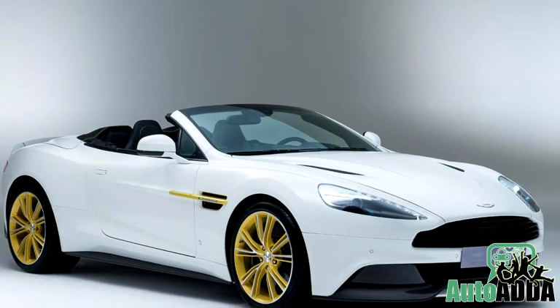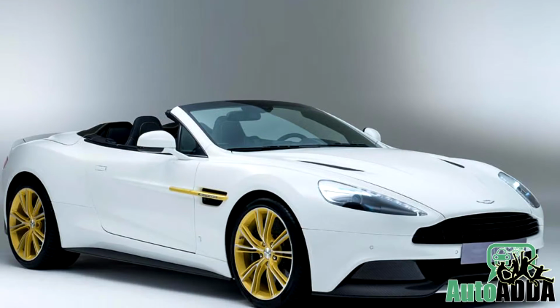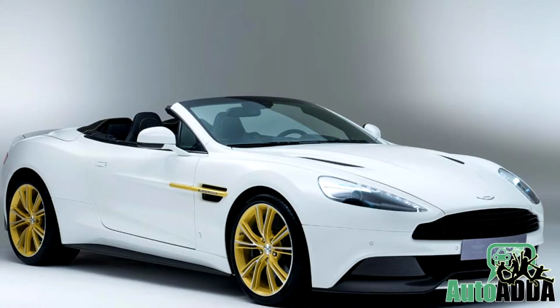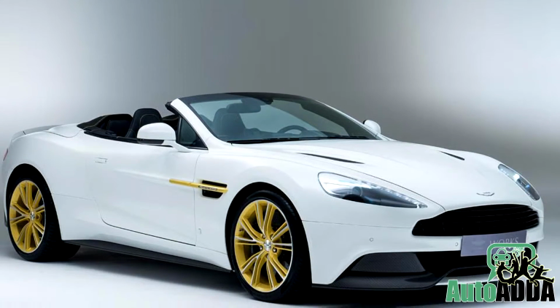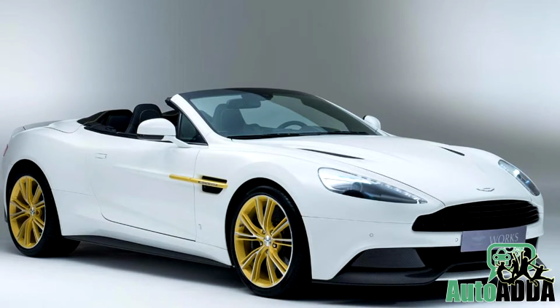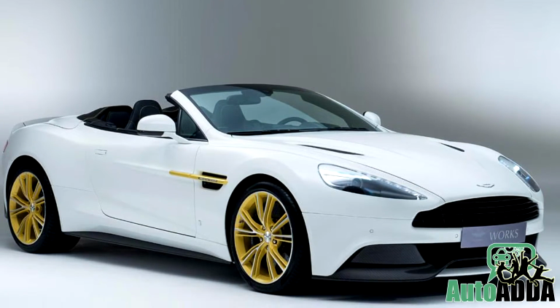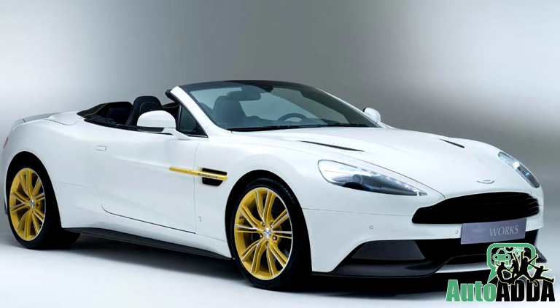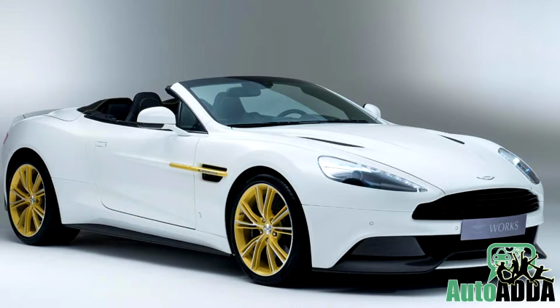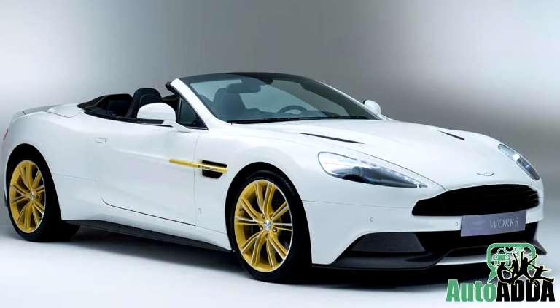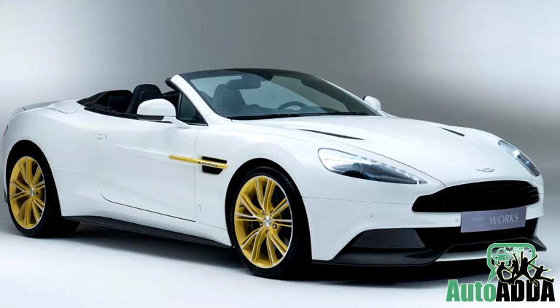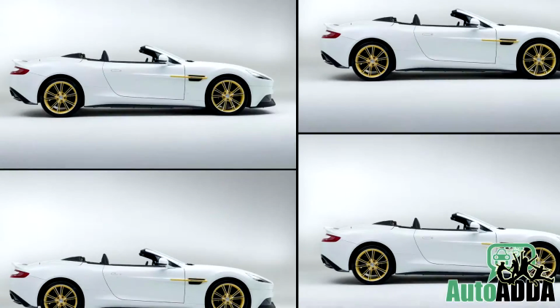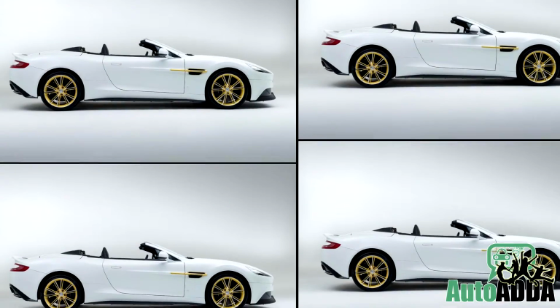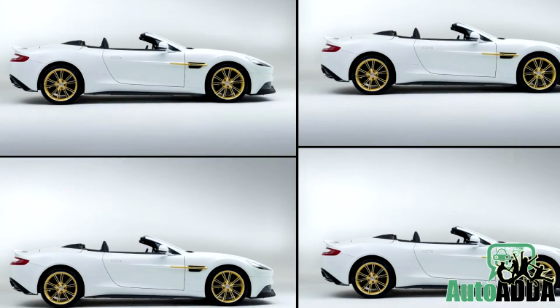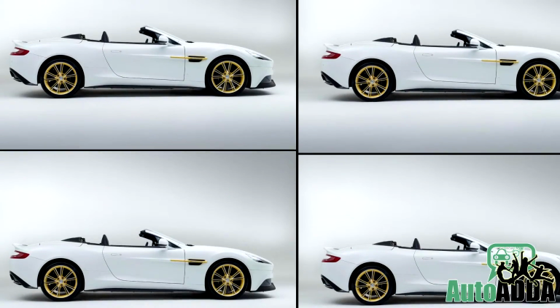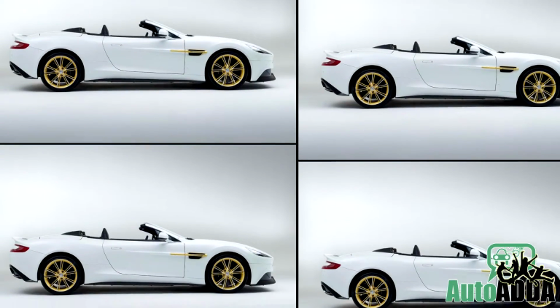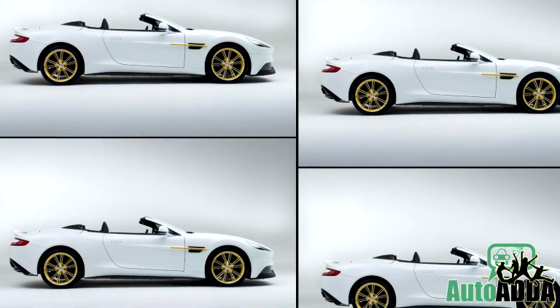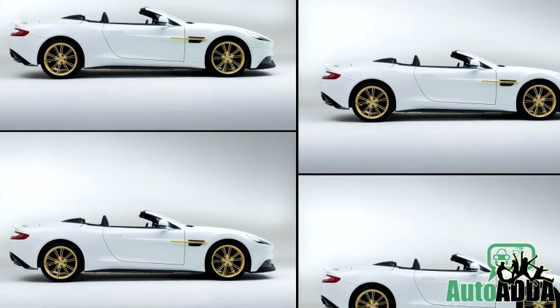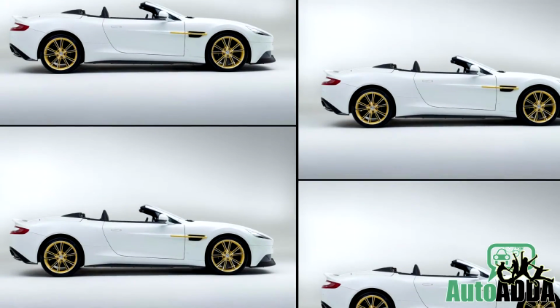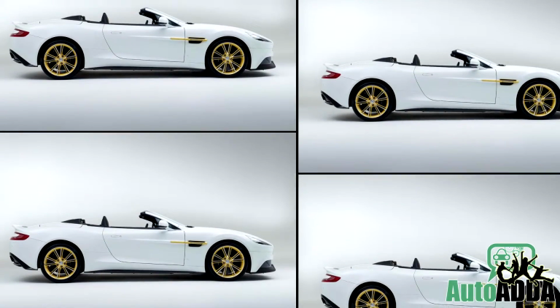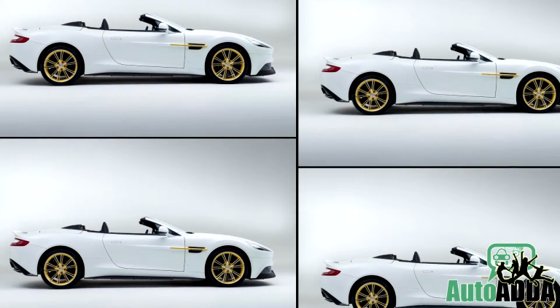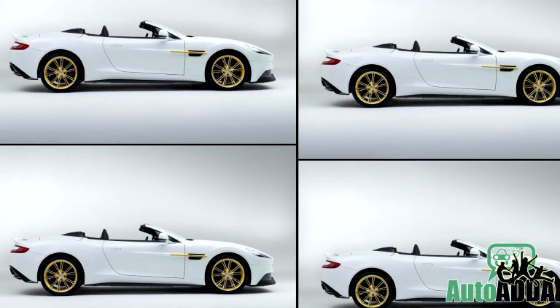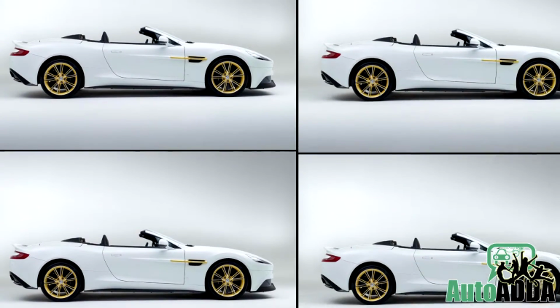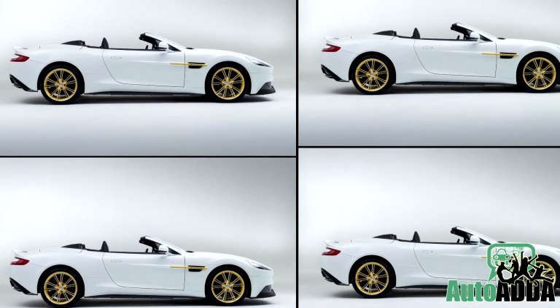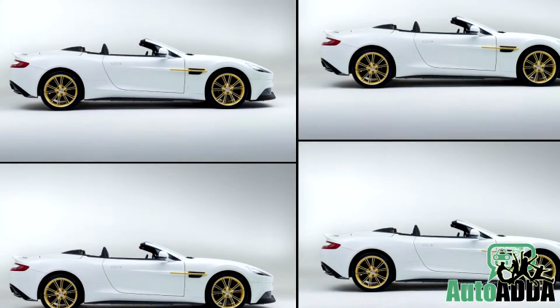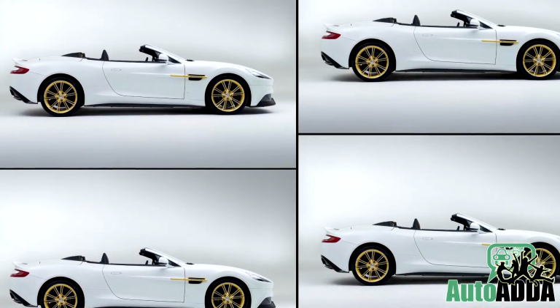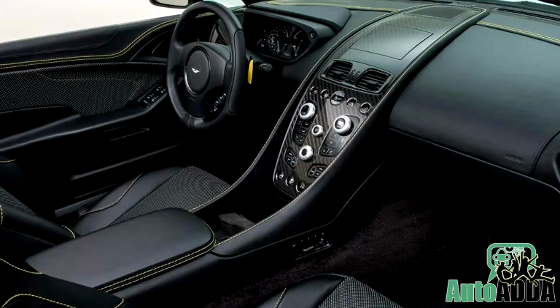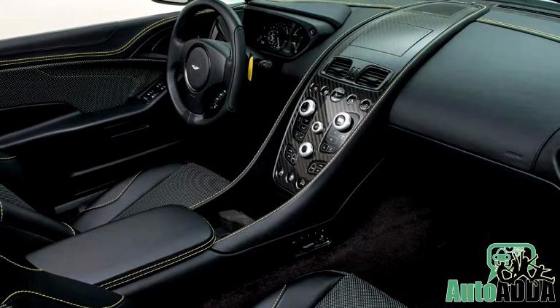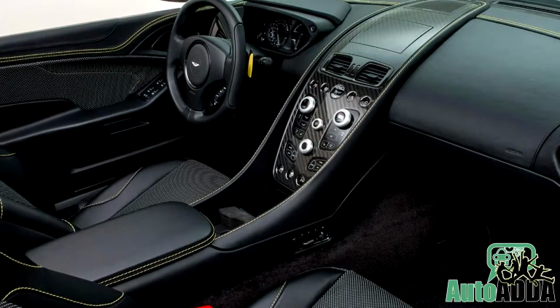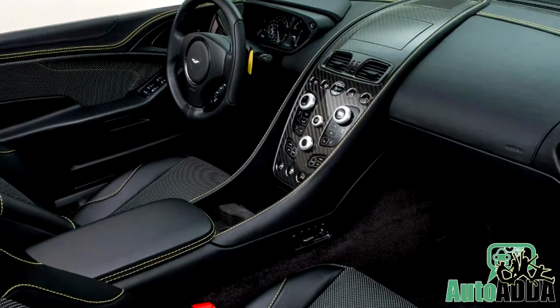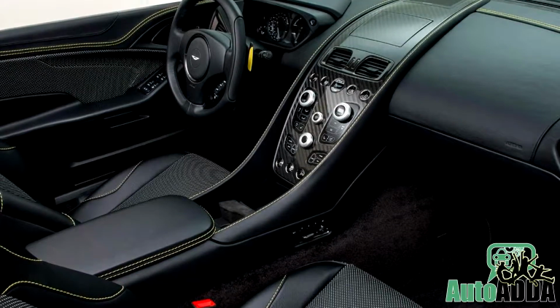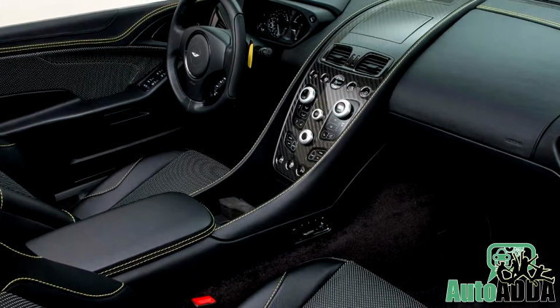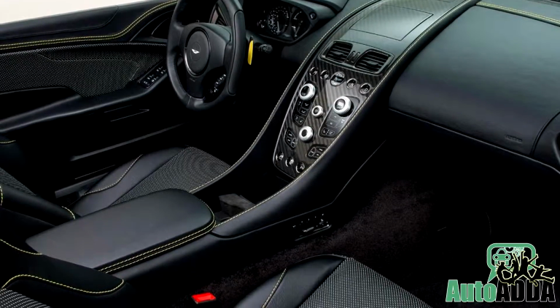Under the hood, no changes have been made. The stock drivetrain of a 6-litre V12 is carried forward with an 8-speed automatic gearbox.